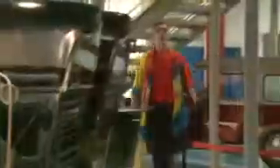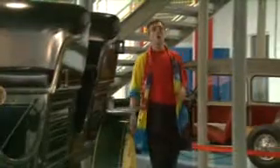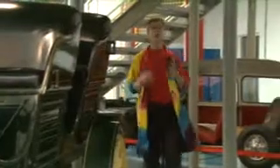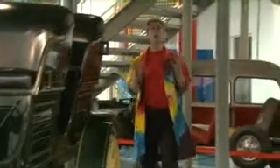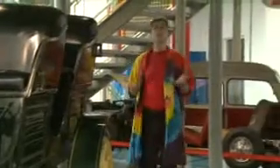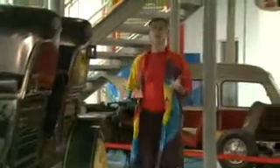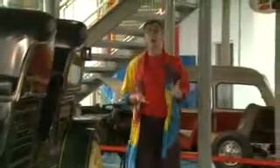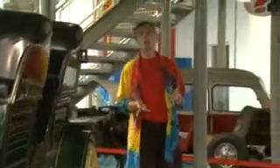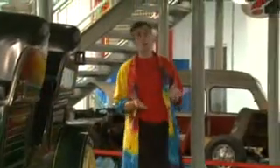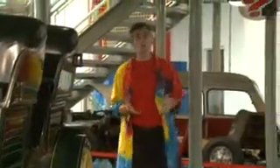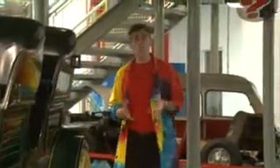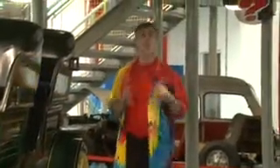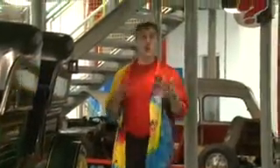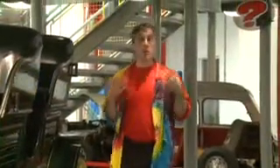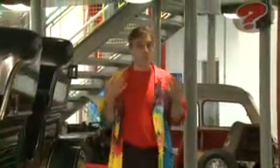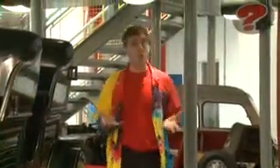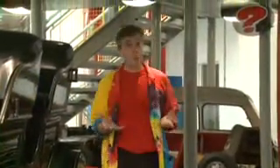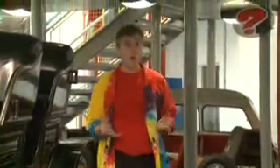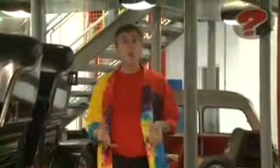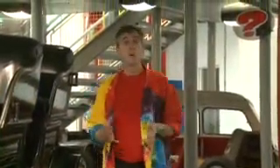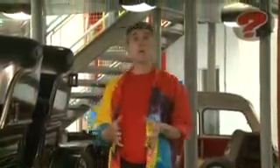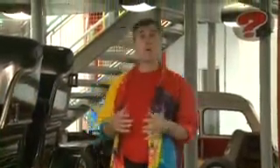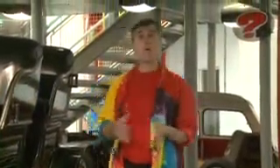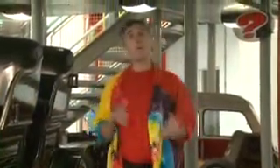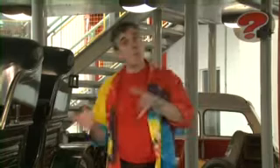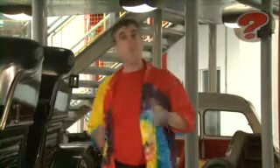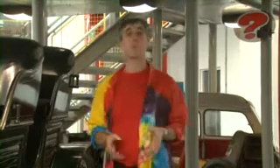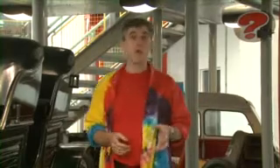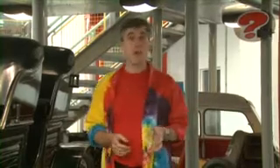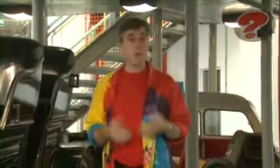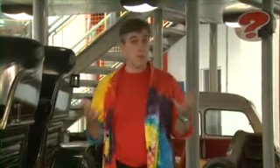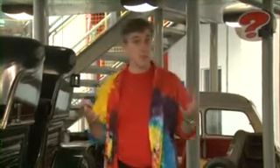I designed this educational programme to be as versatile as possible, and so there's a variety of different ways in which you can use these resources.